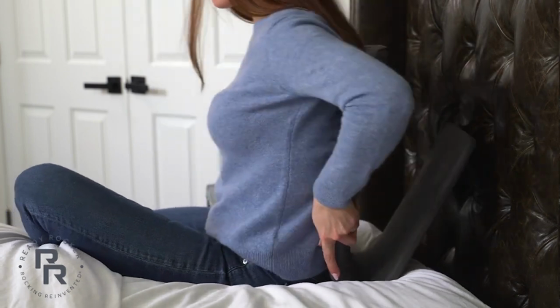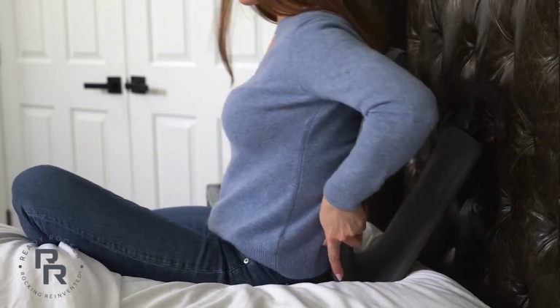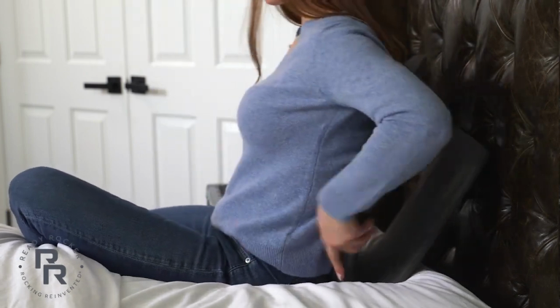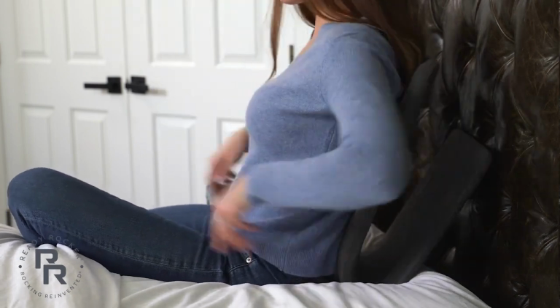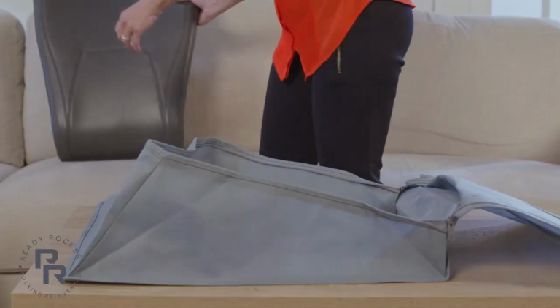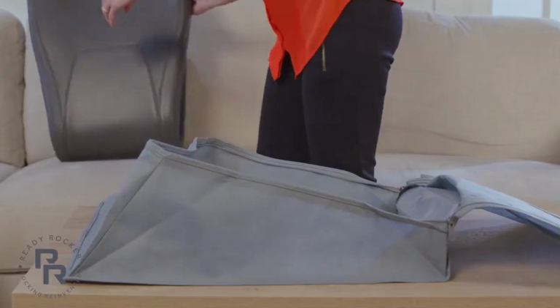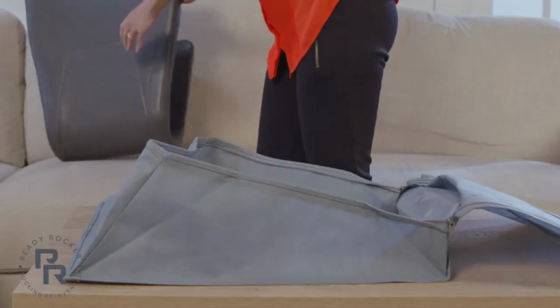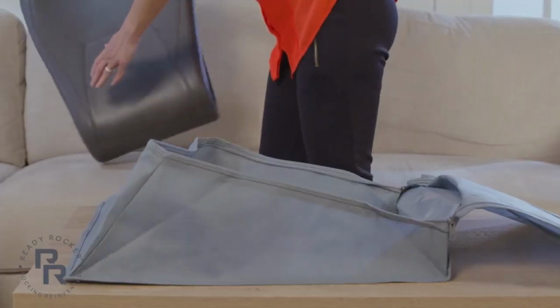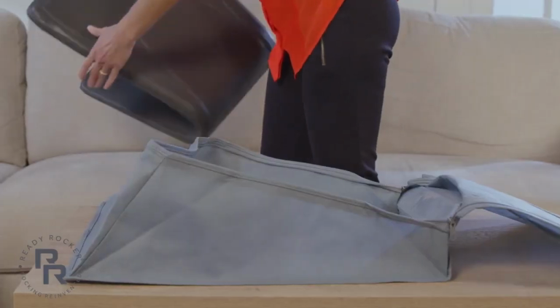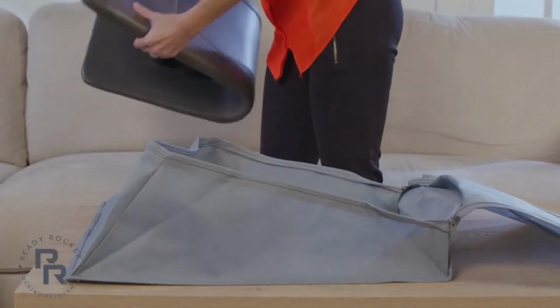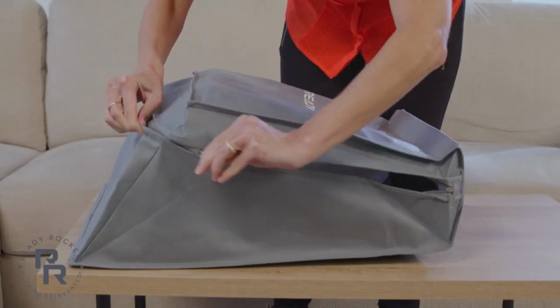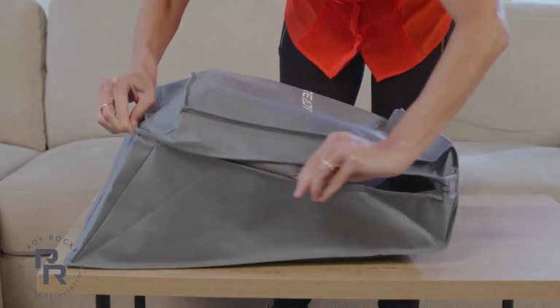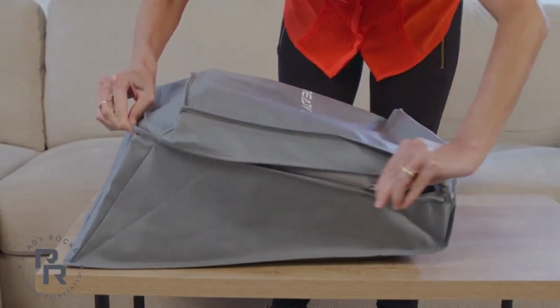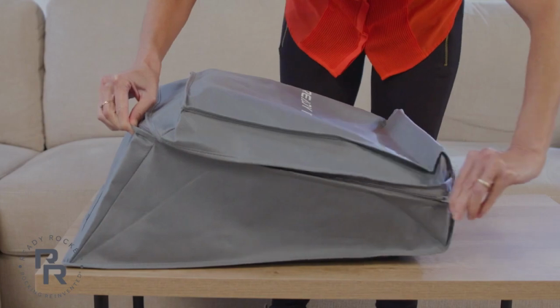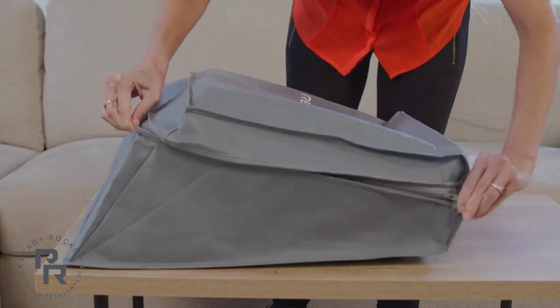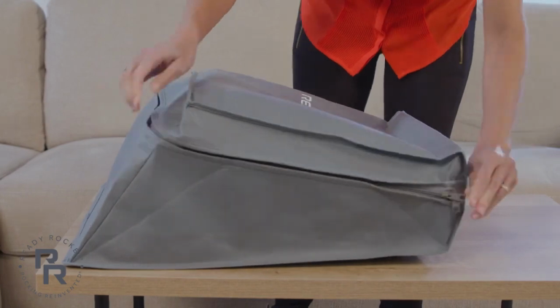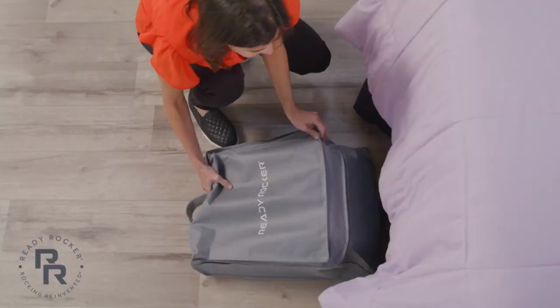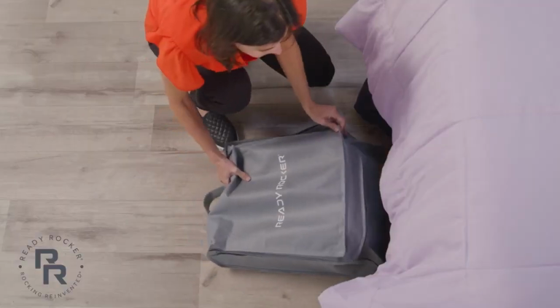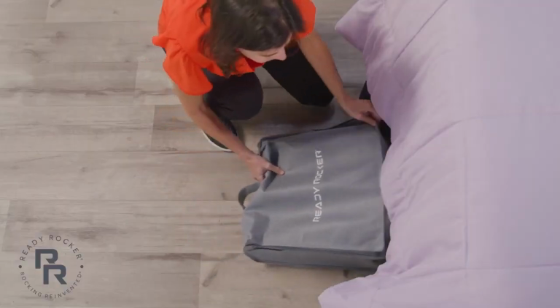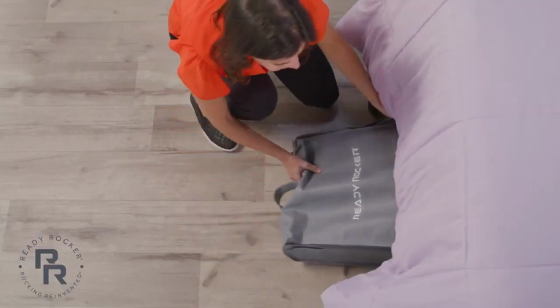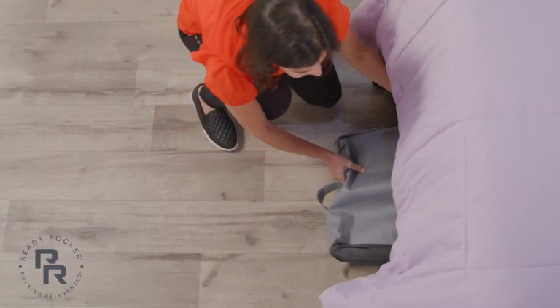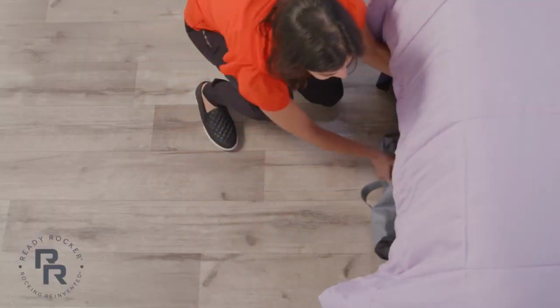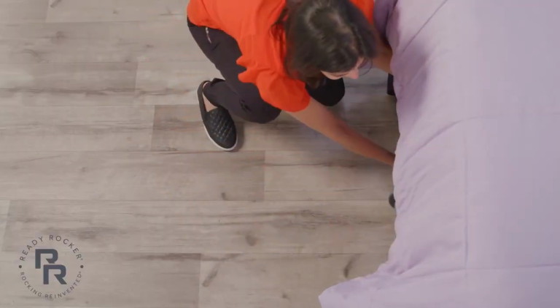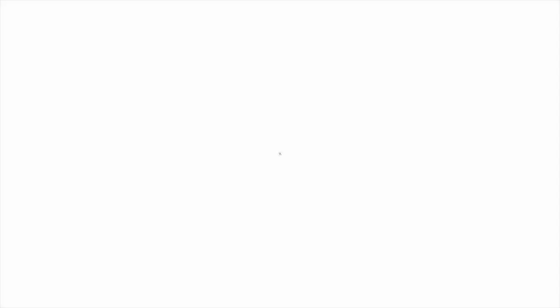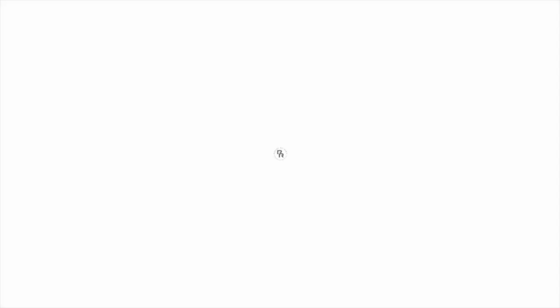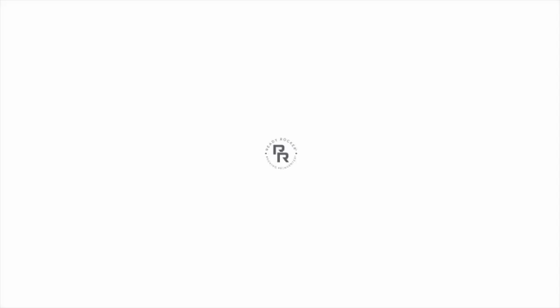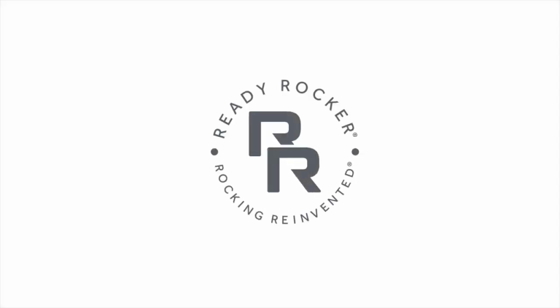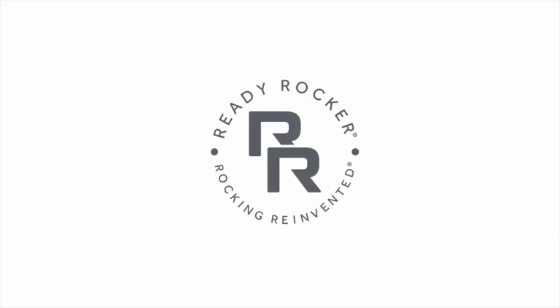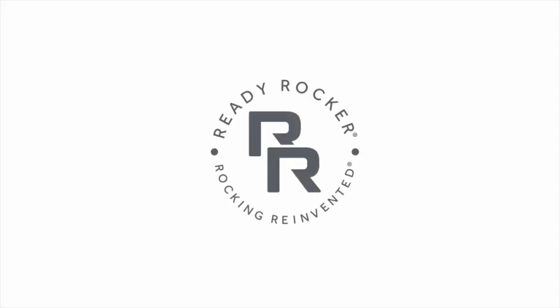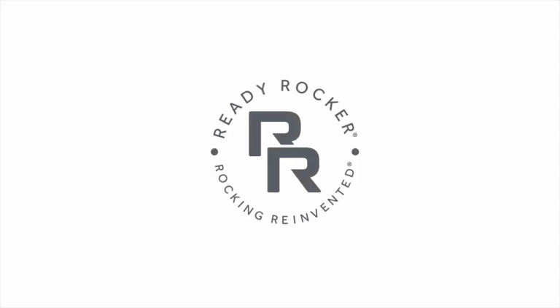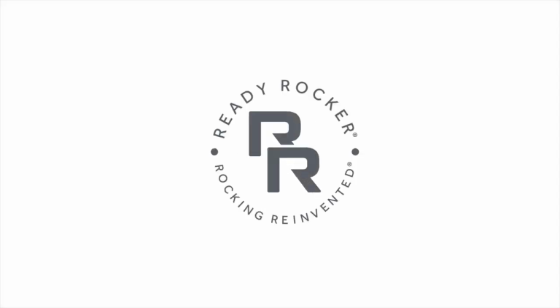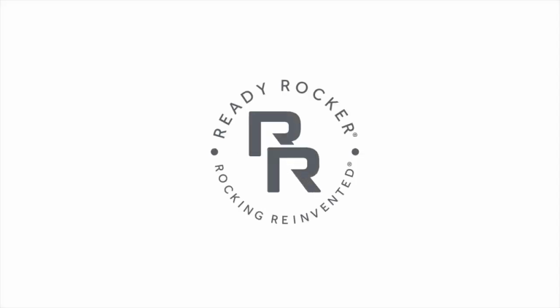And remember, the Ready Rocker stores perfectly near or under your butt. Get rocking today!